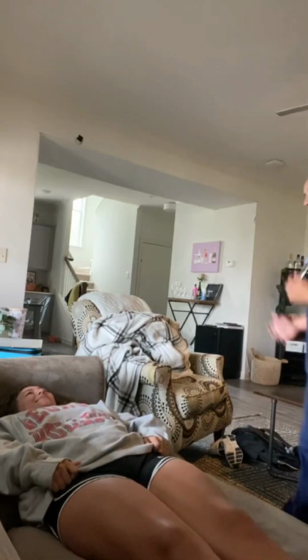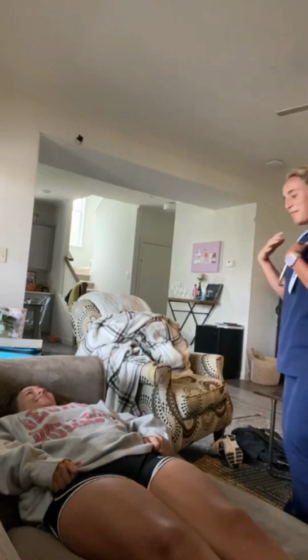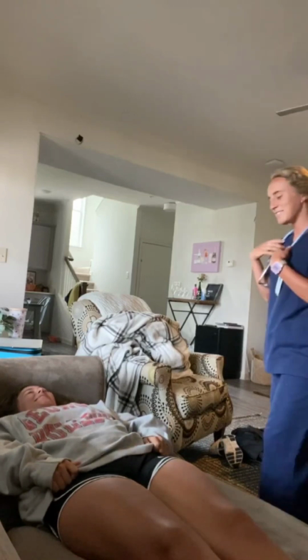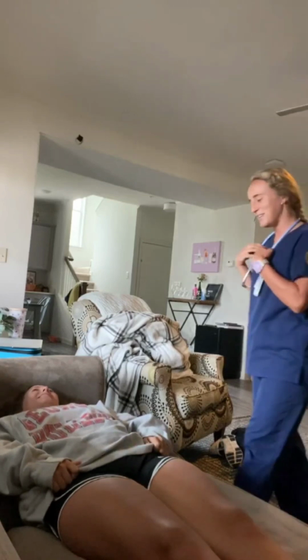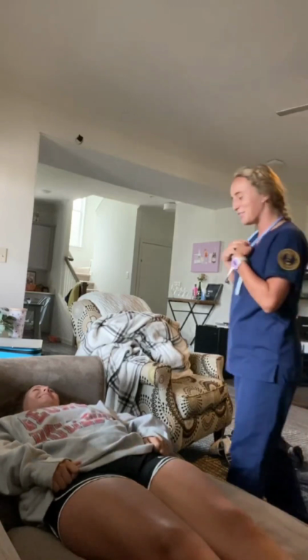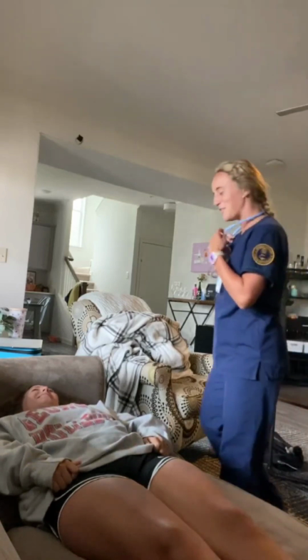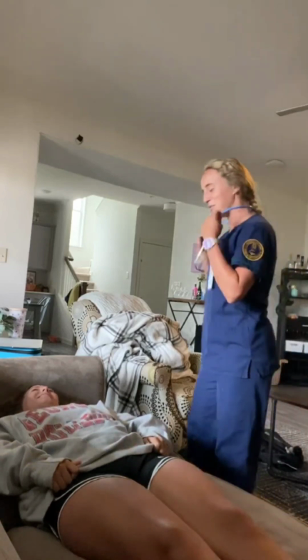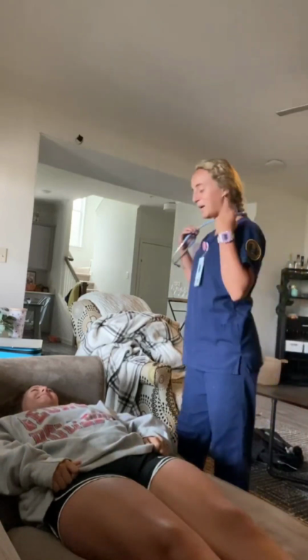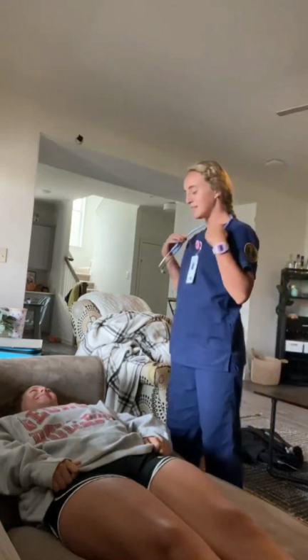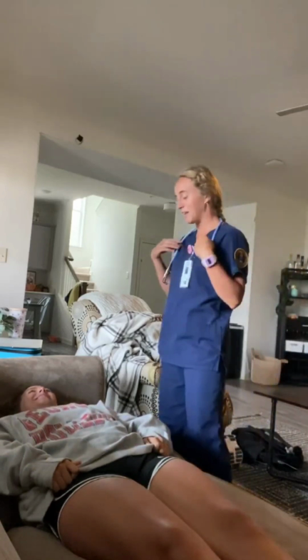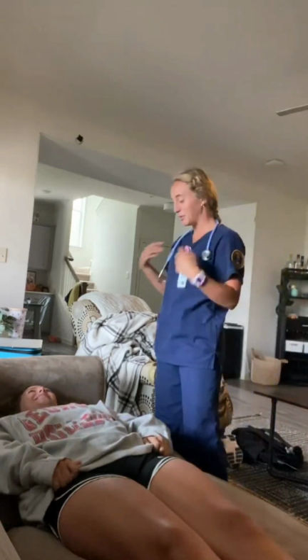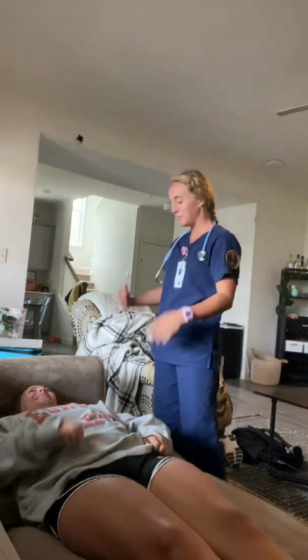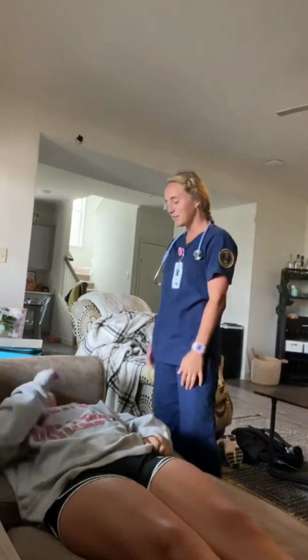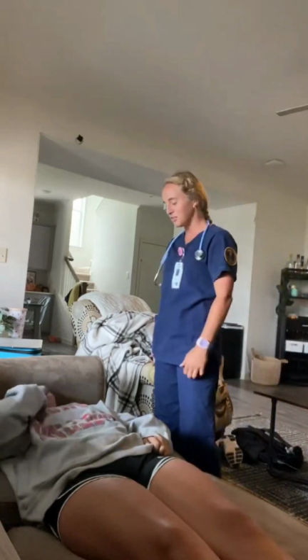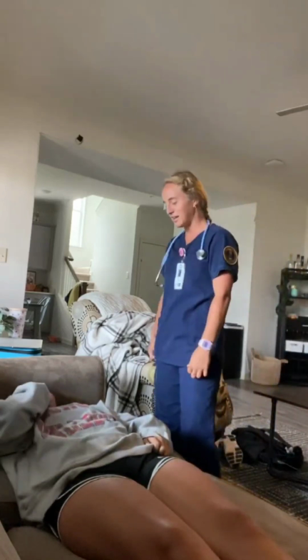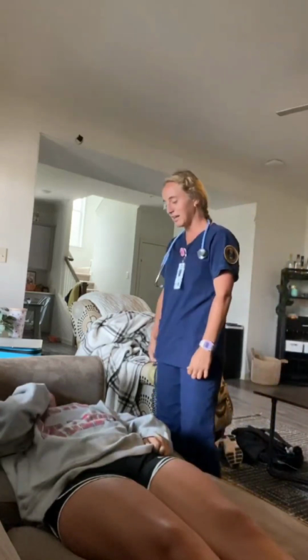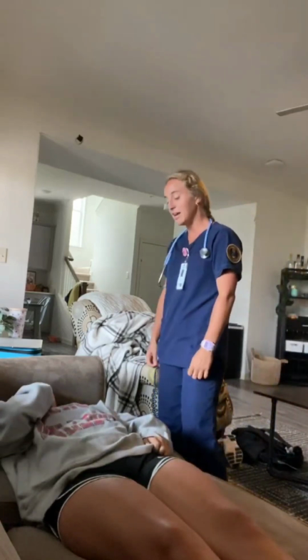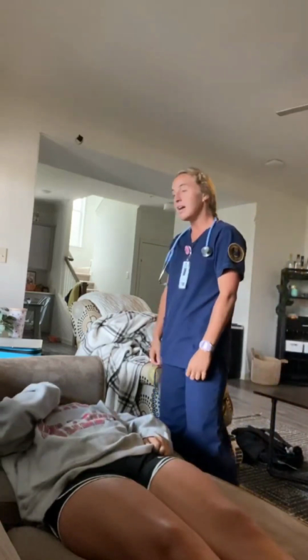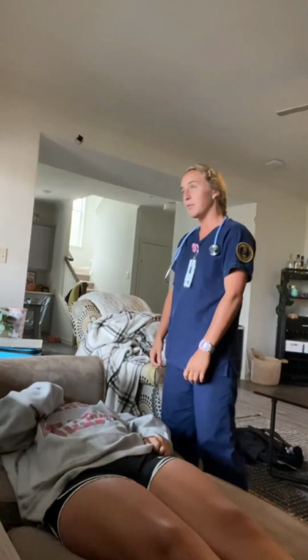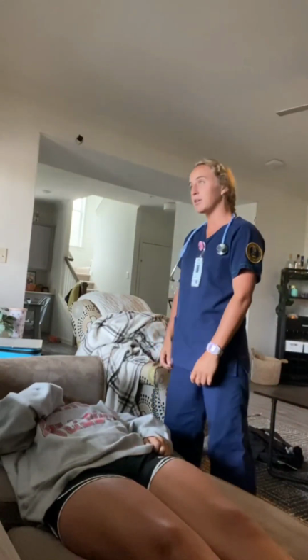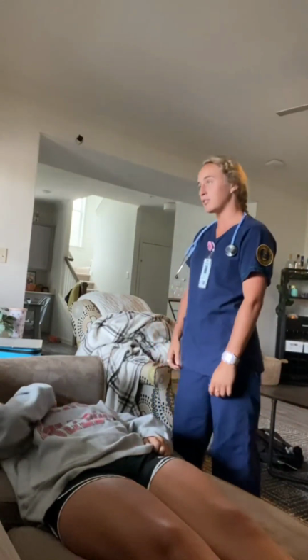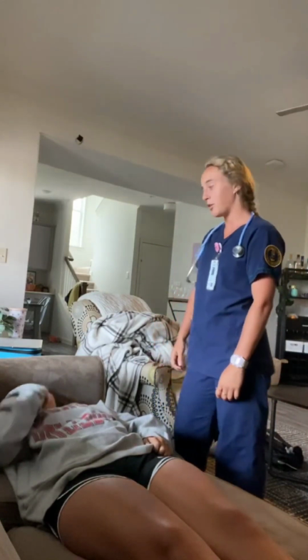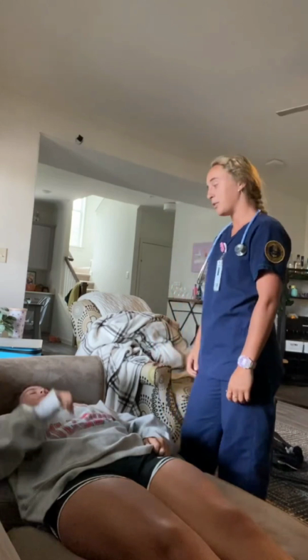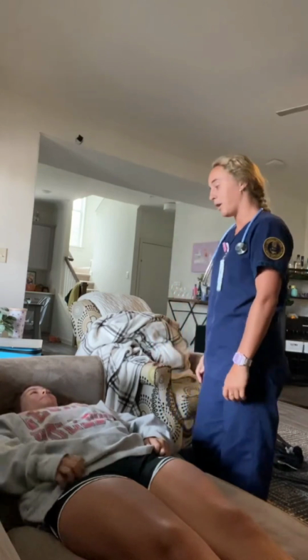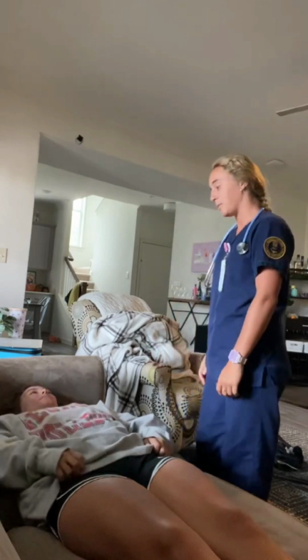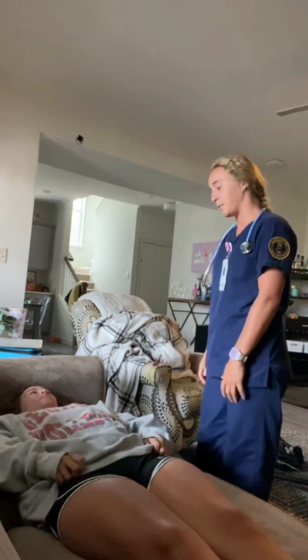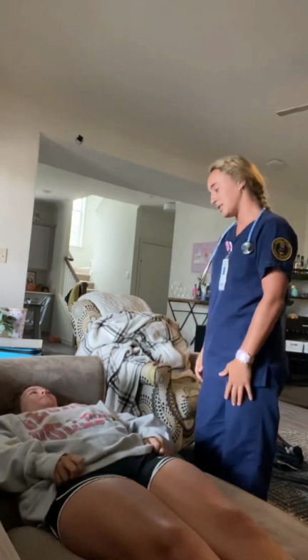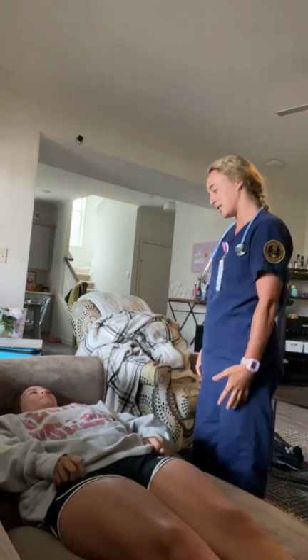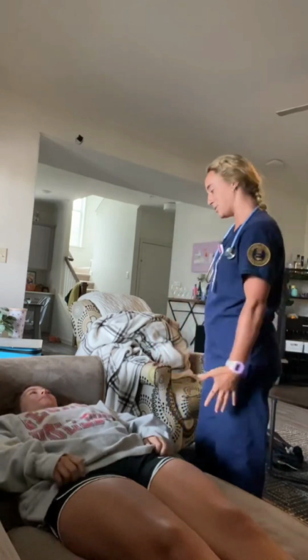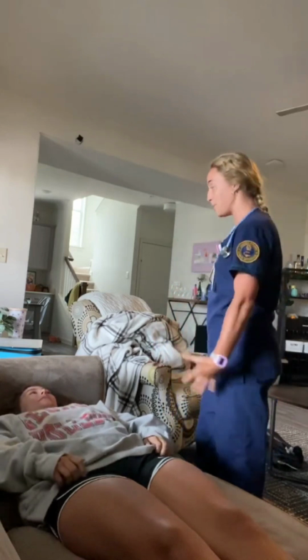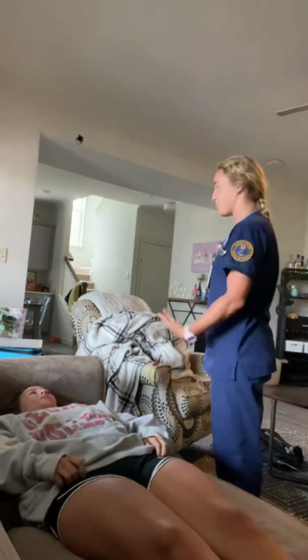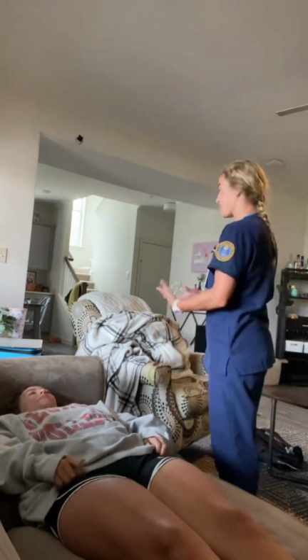My name is Madison. I'm going to be your nurse today and we're going to start by doing an abdominal assessment. Okay.